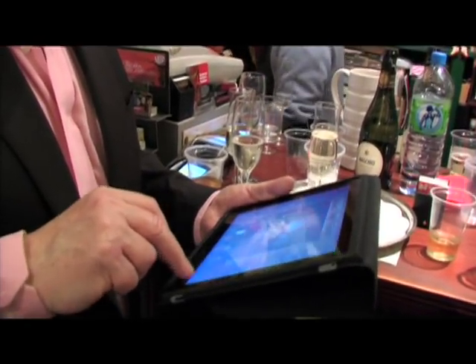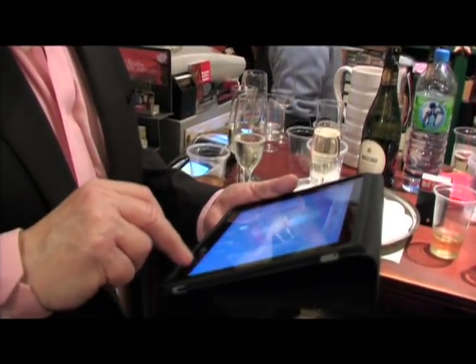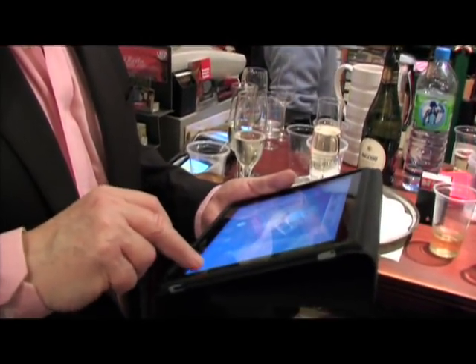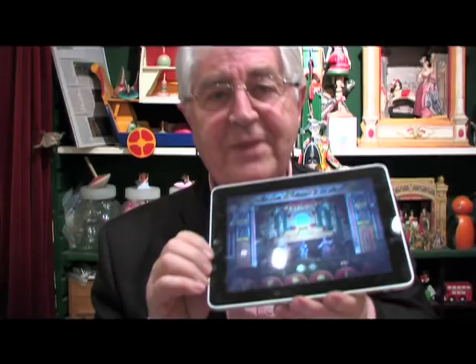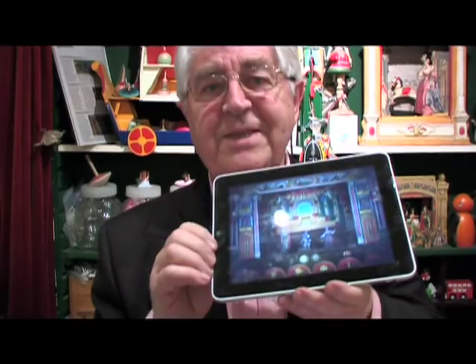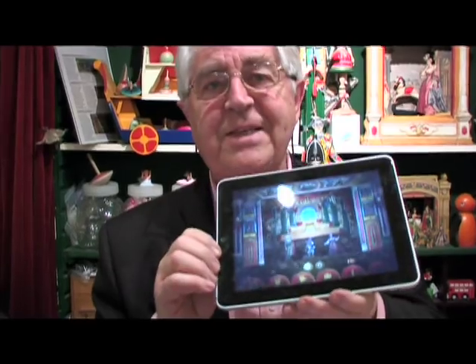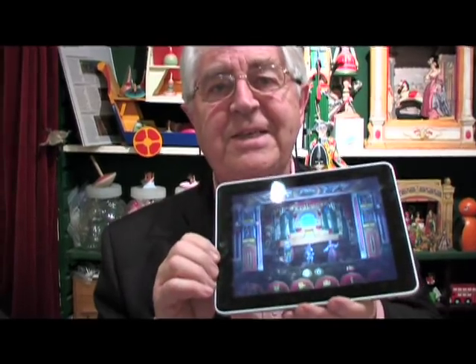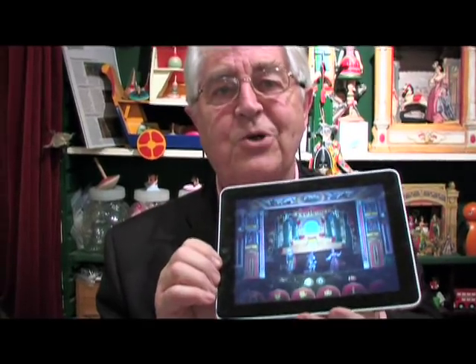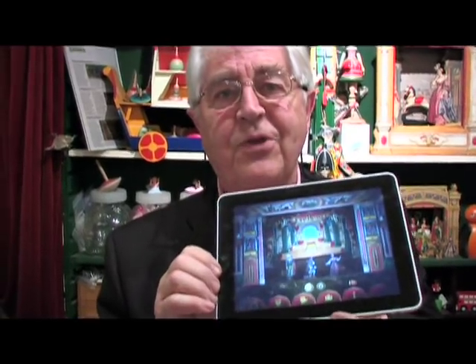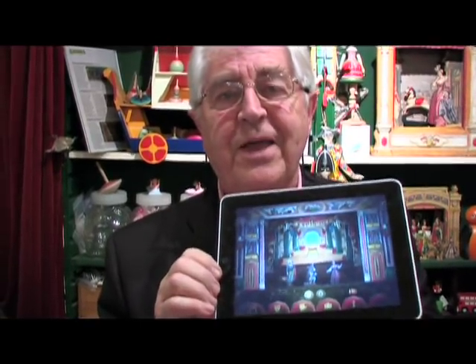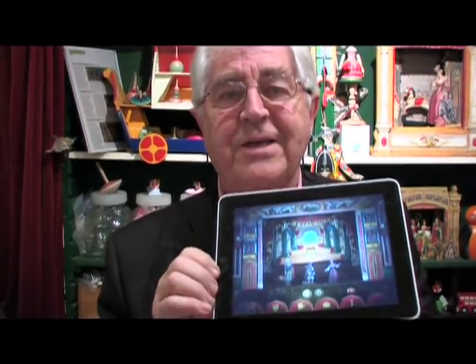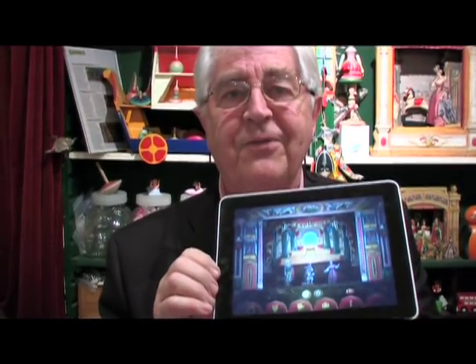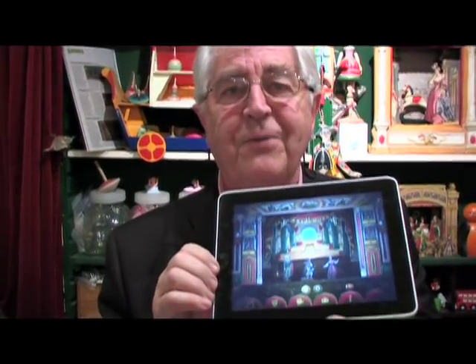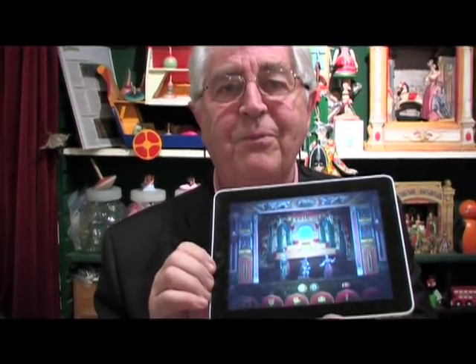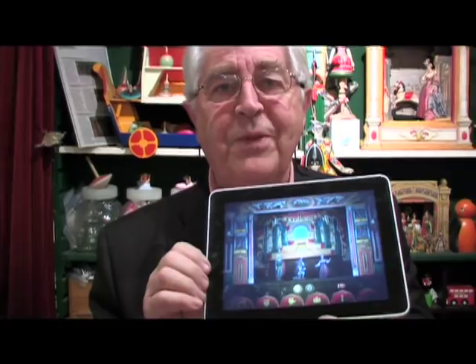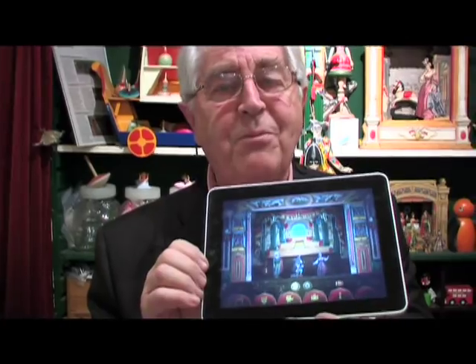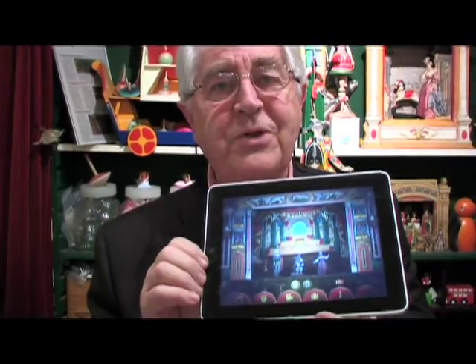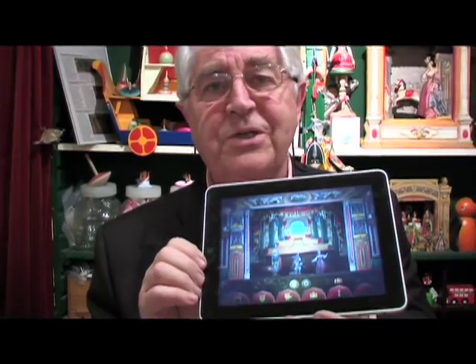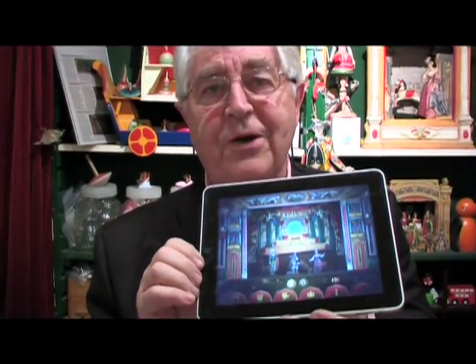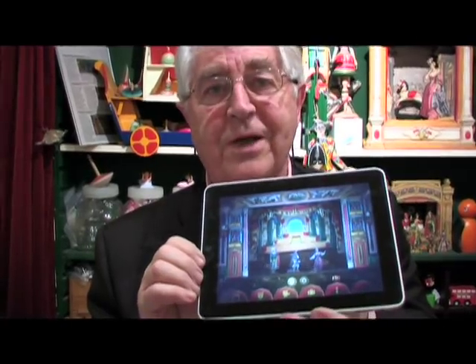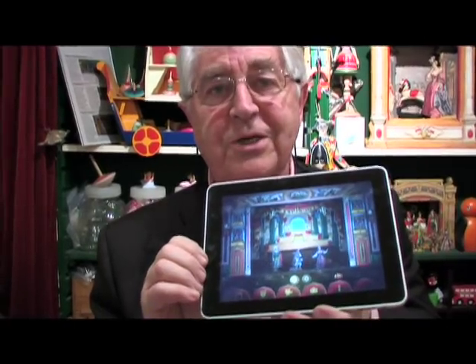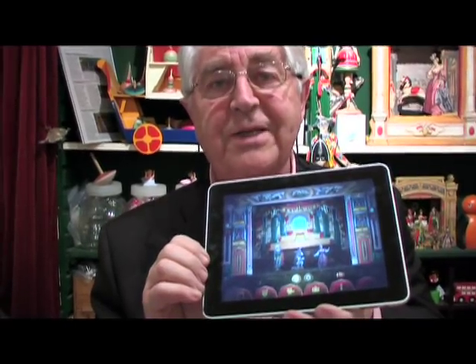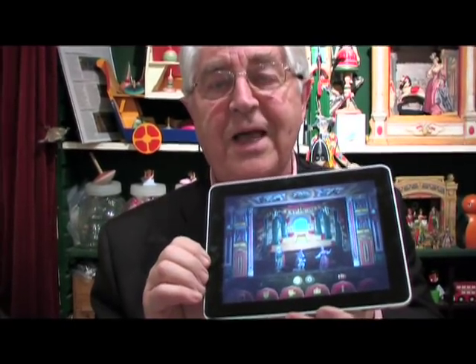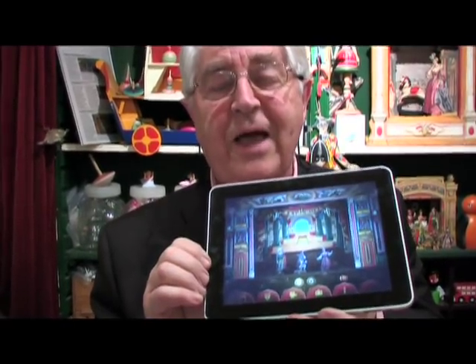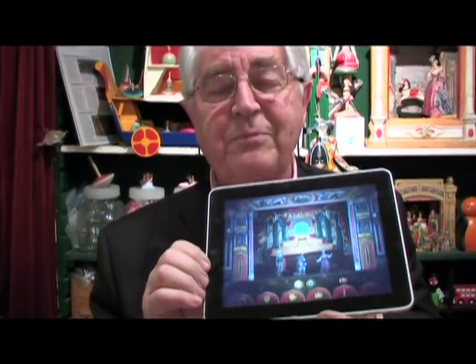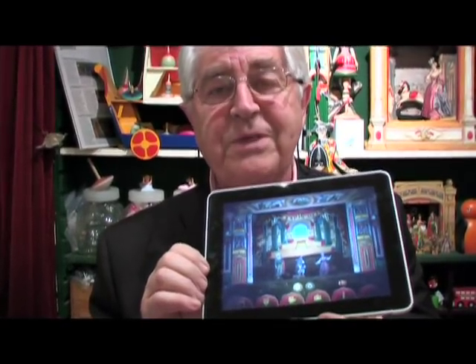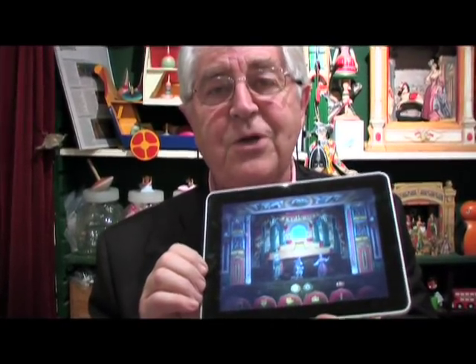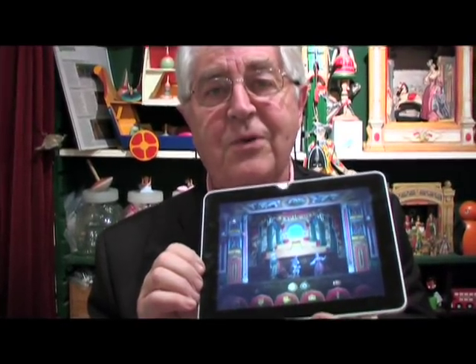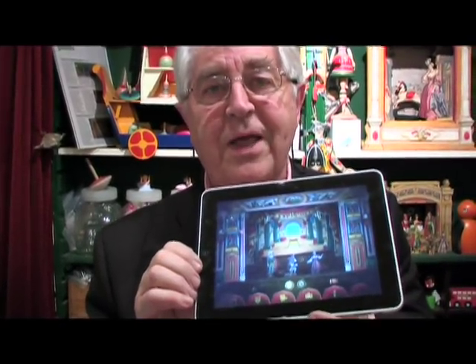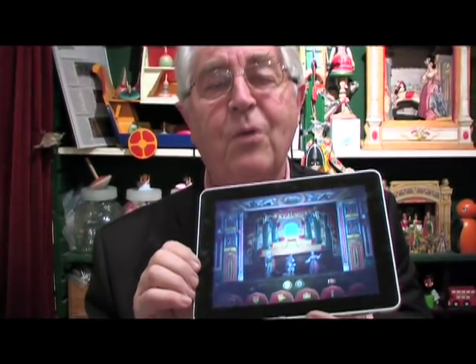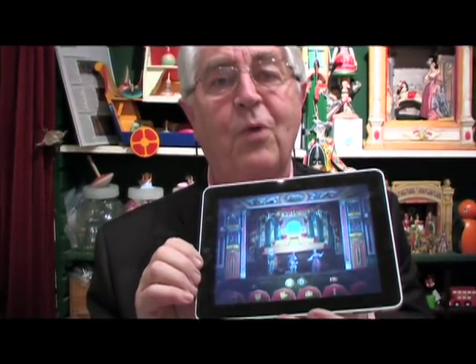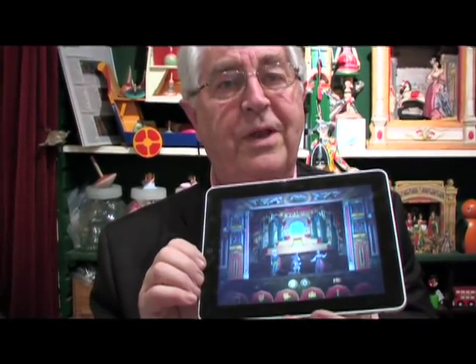This is toy theatre for the modern generation. It's absolutely wonderful.